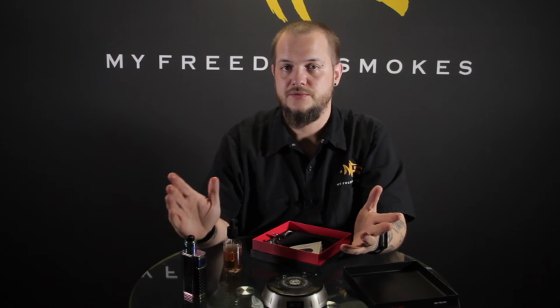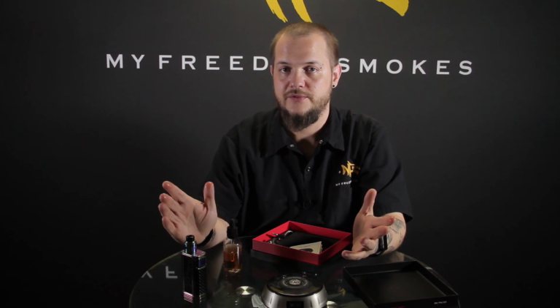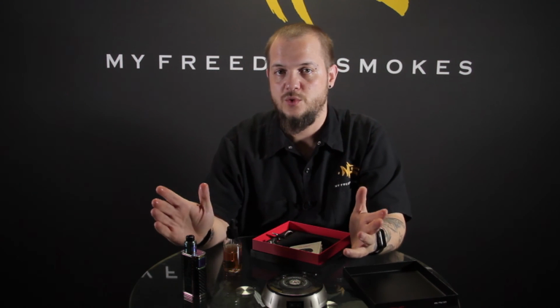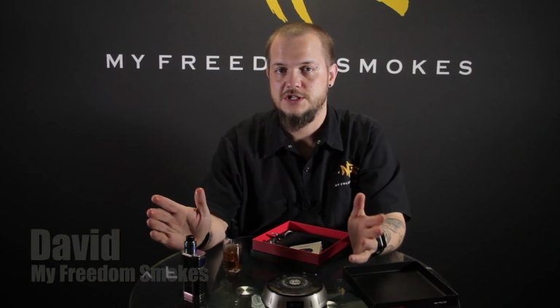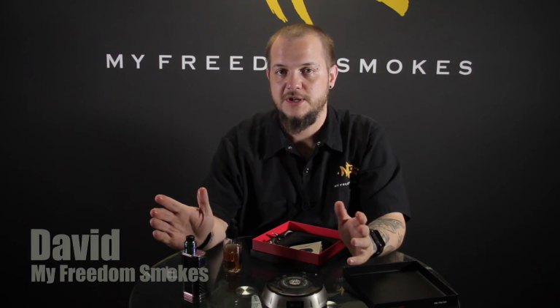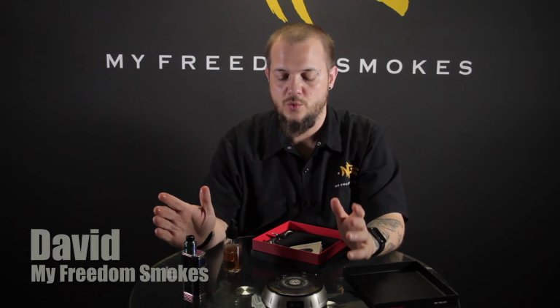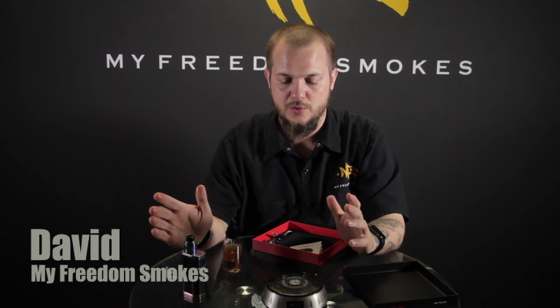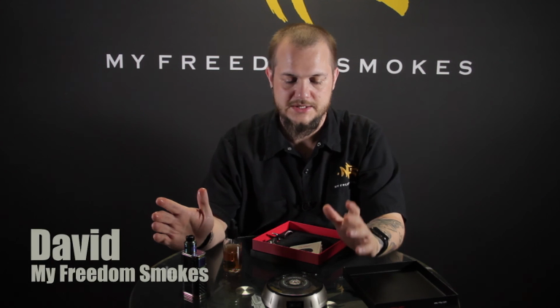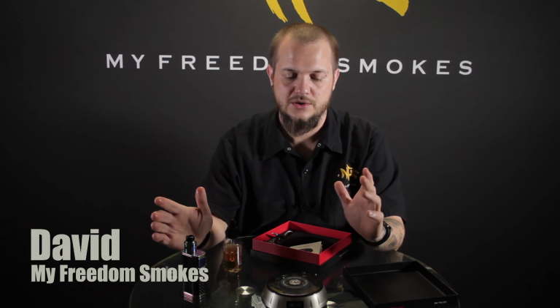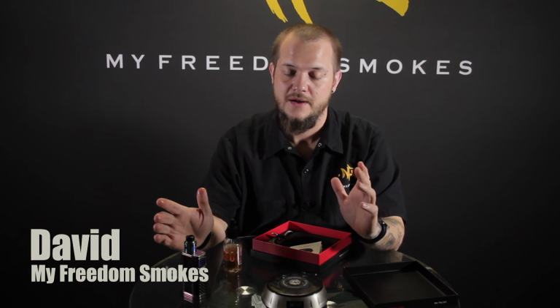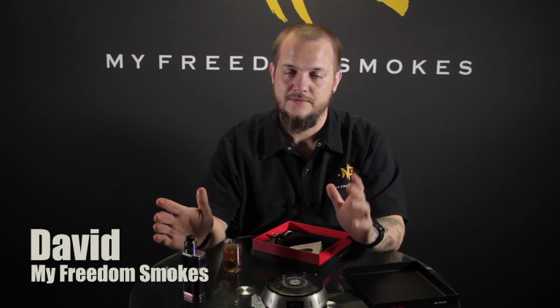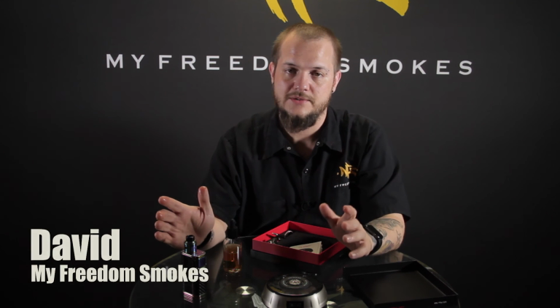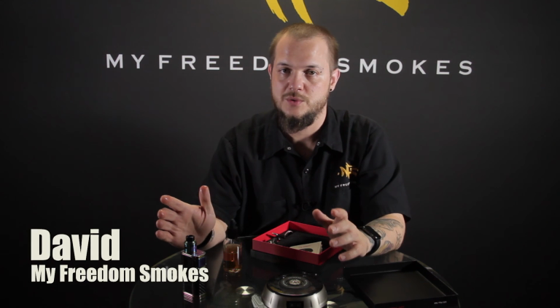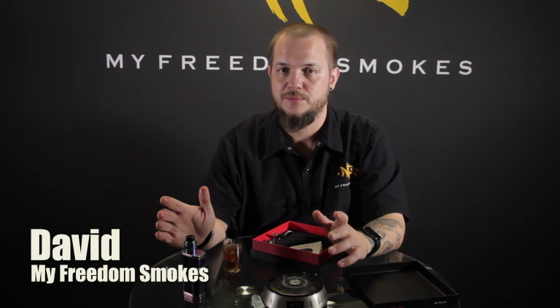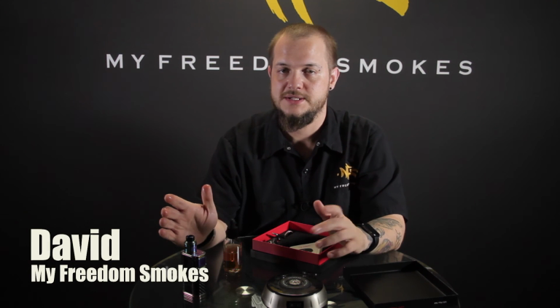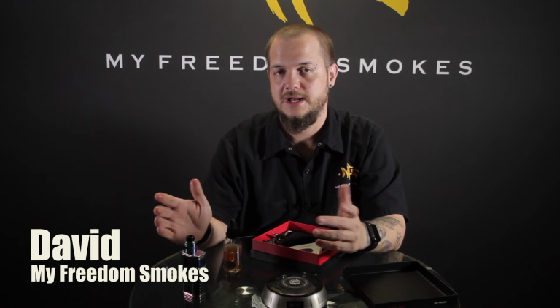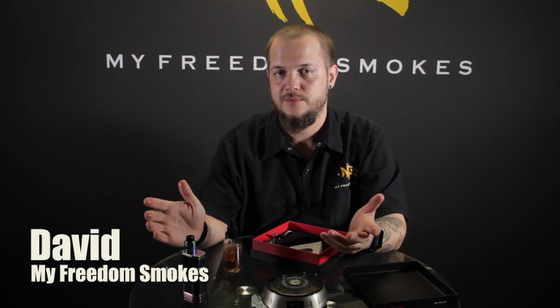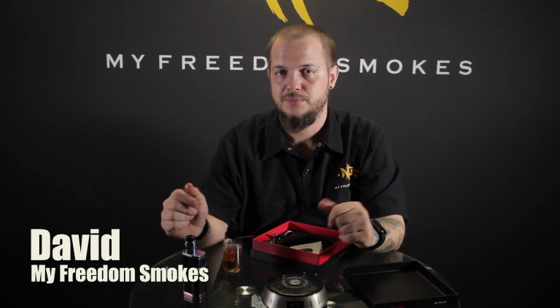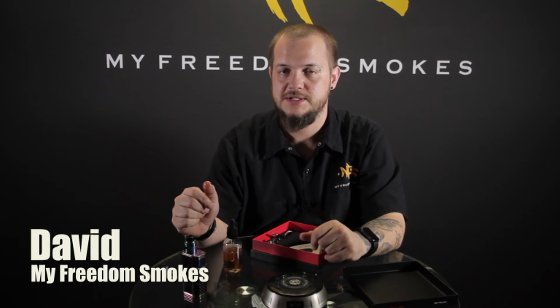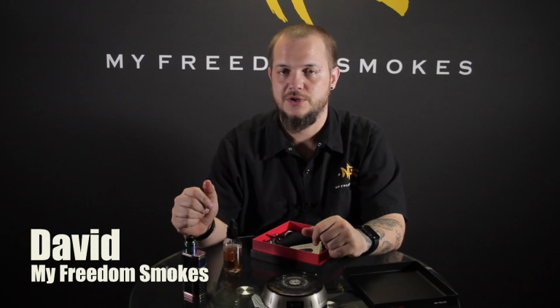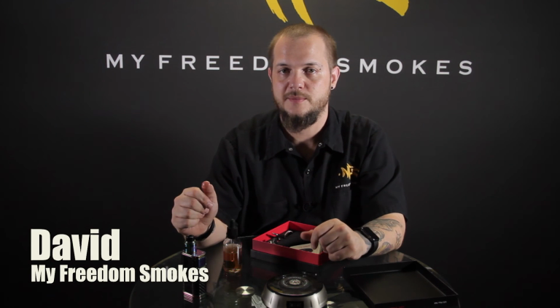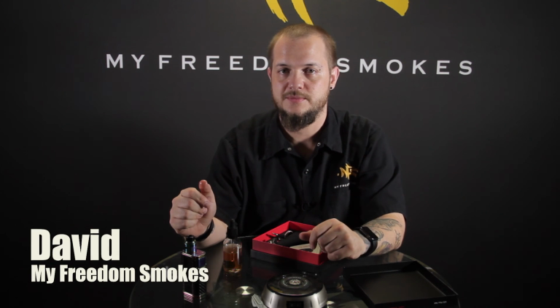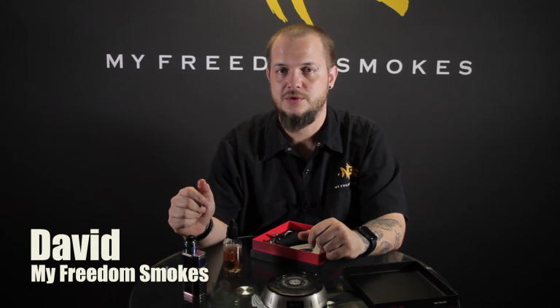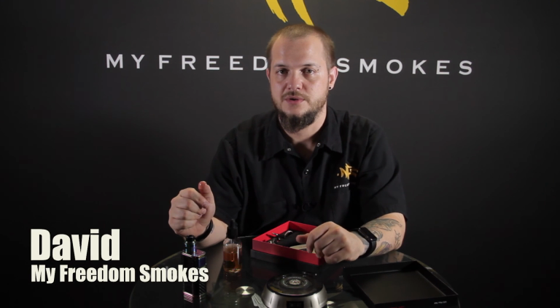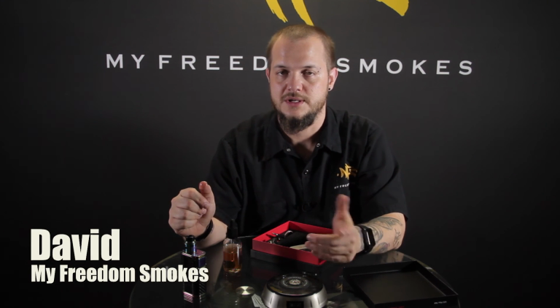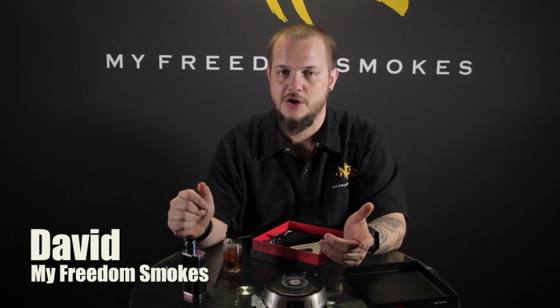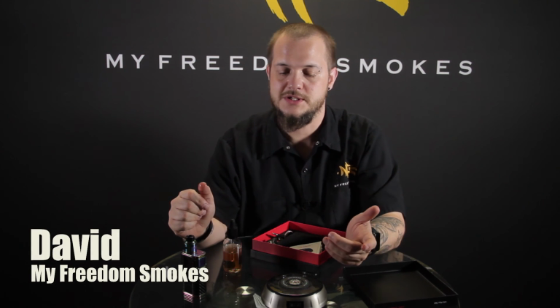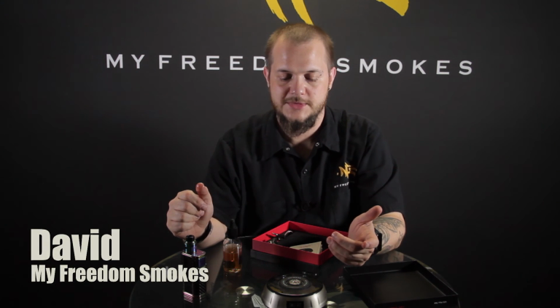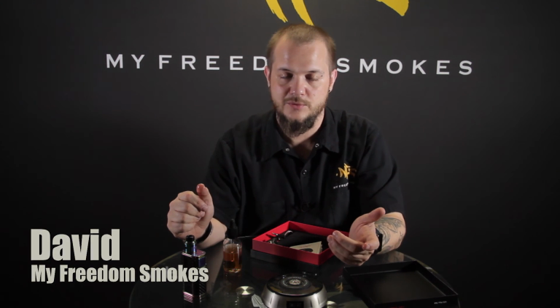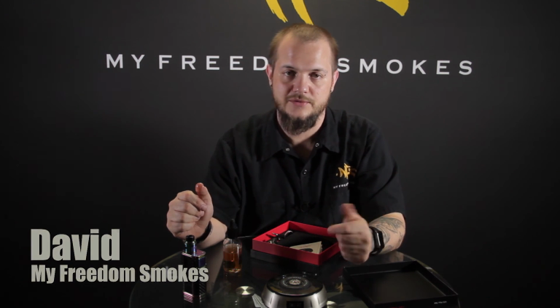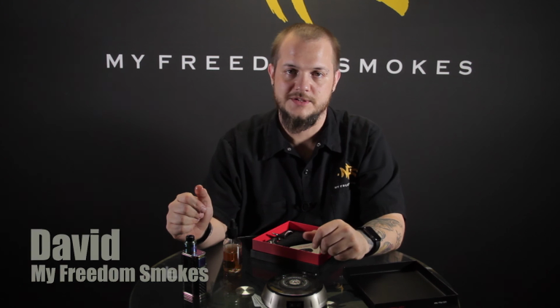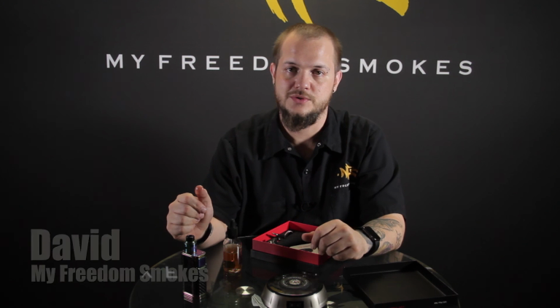If you have any questions about the Coilmaster 521 Plus Tab, please leave them in the comments below. As always, I'm Dave with My Freedom Smokes. Thank you for vaping.